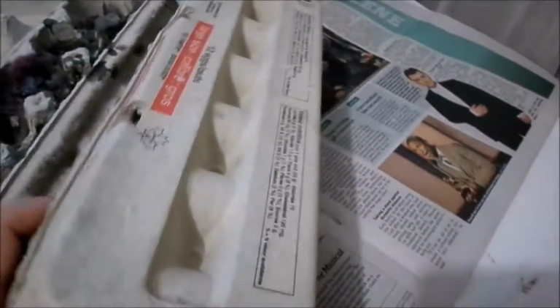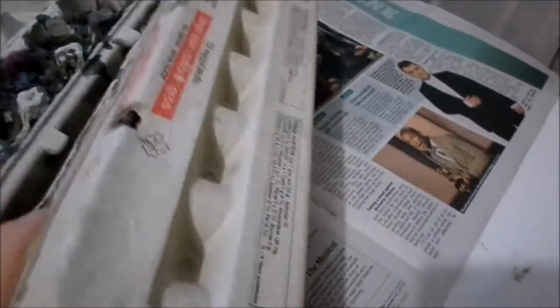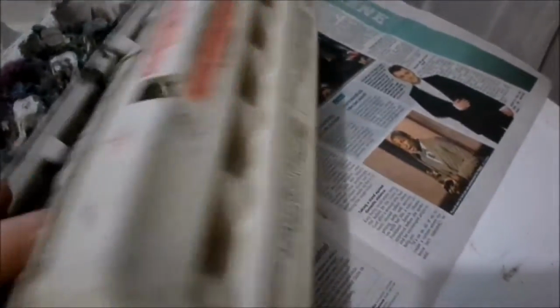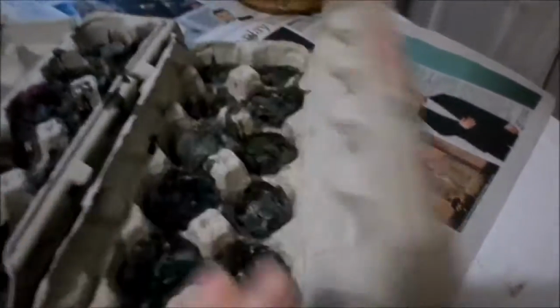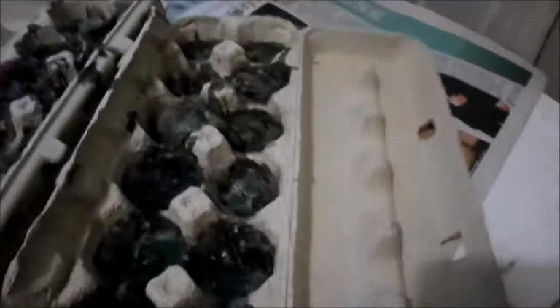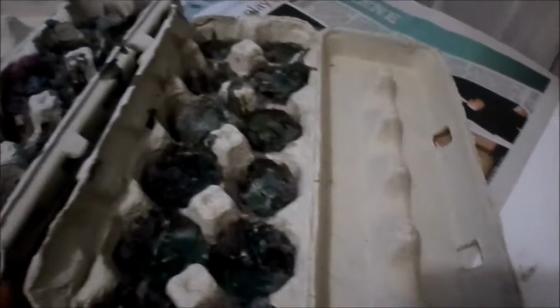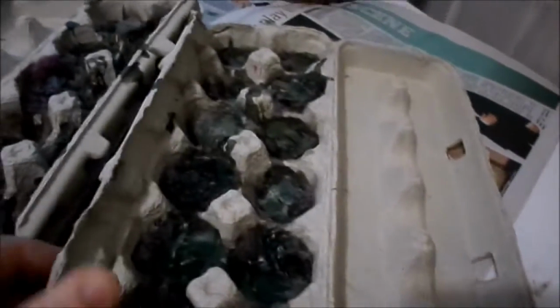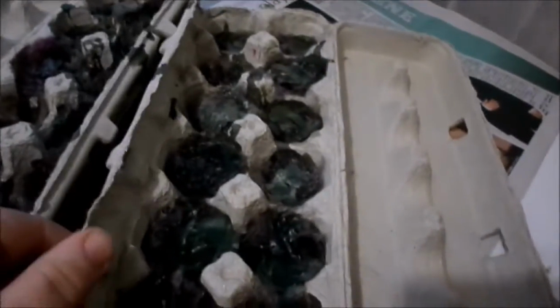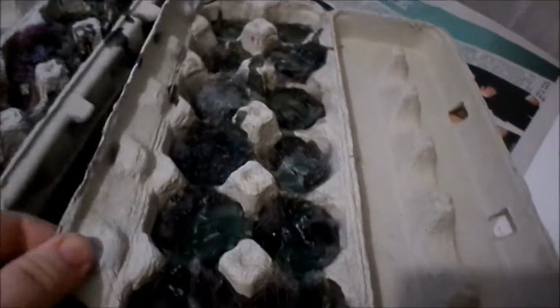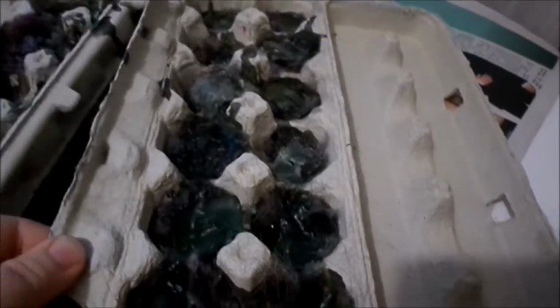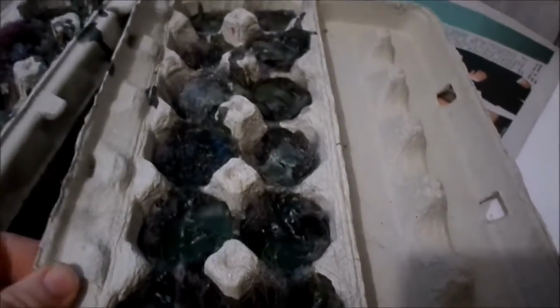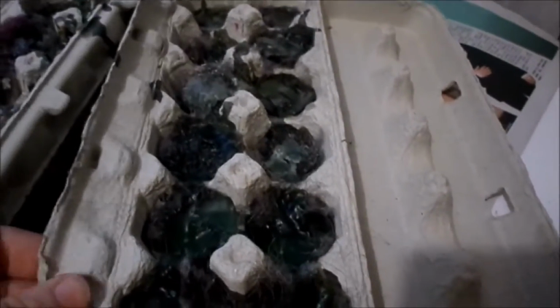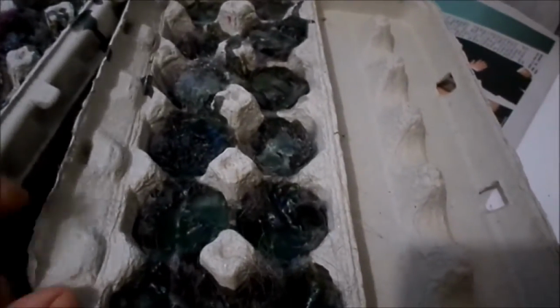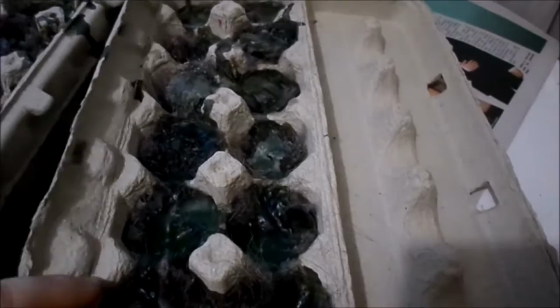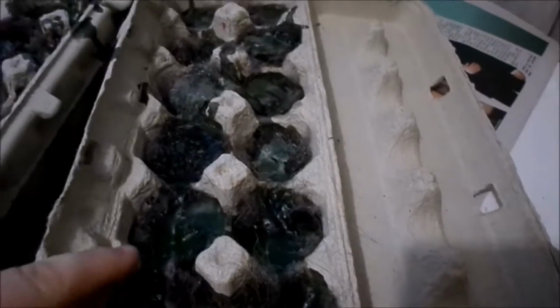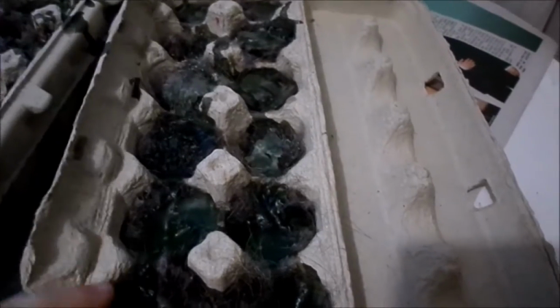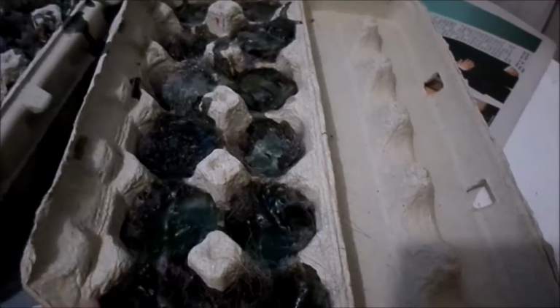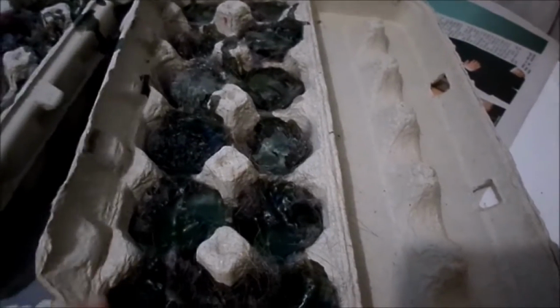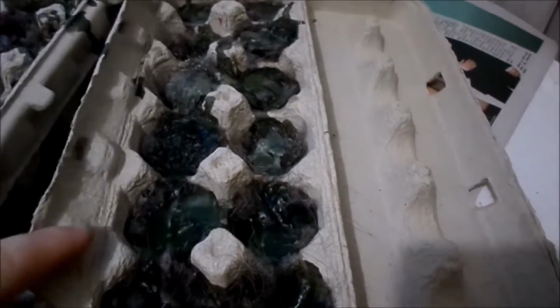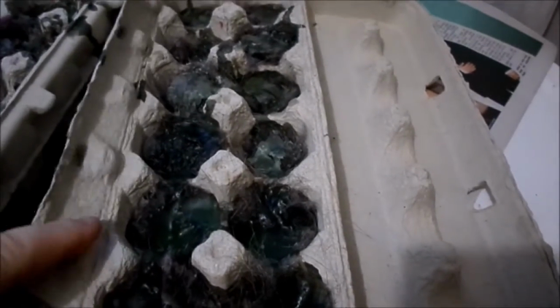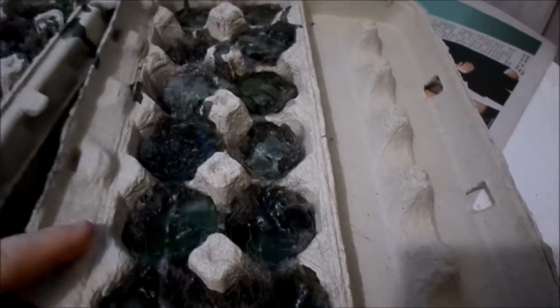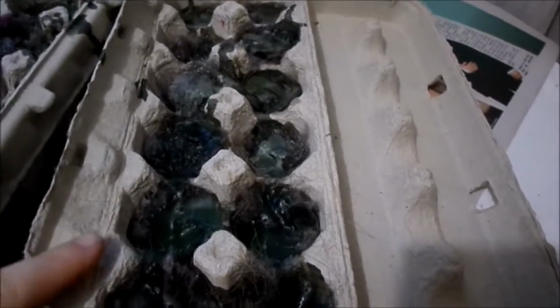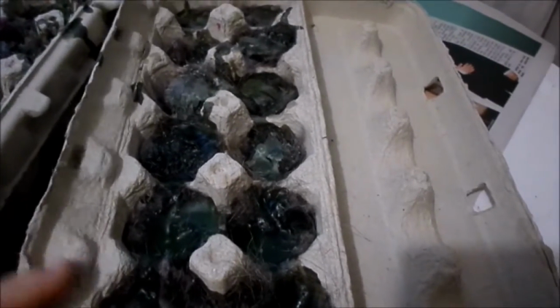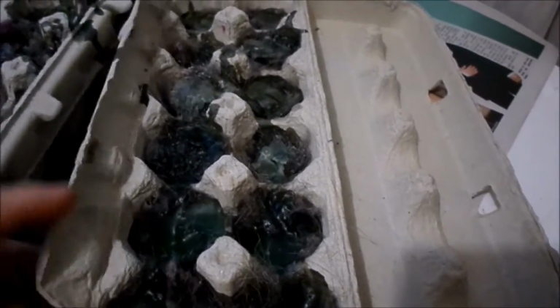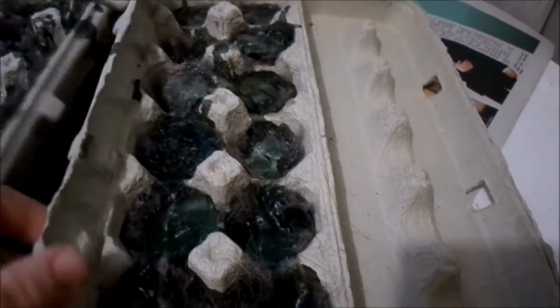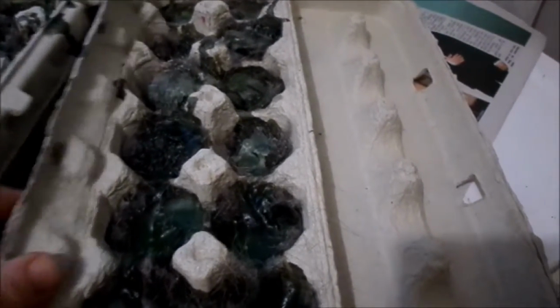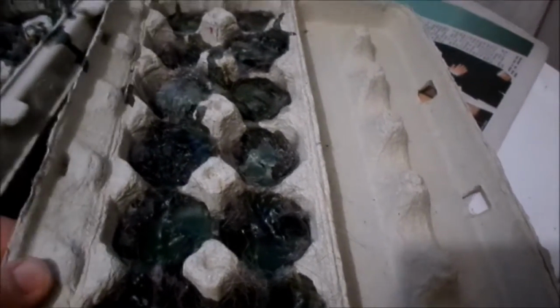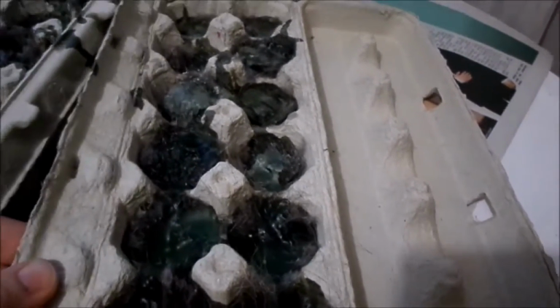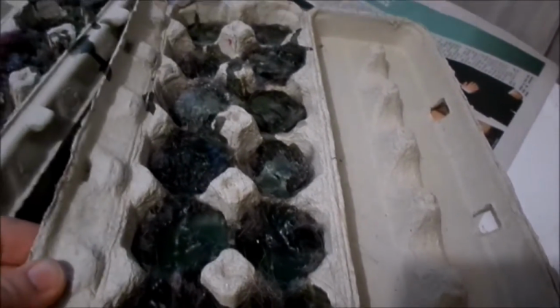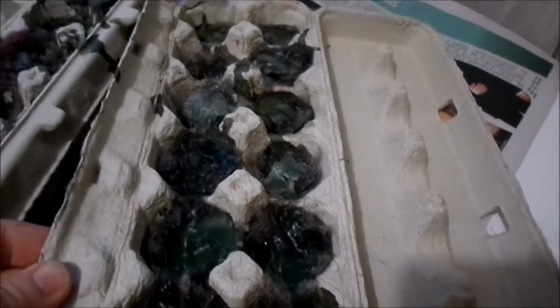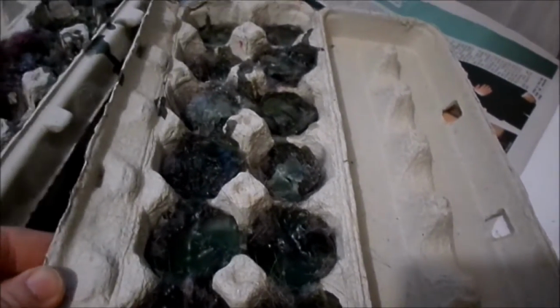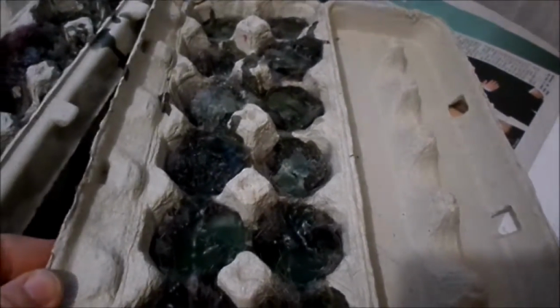You just break off one of the containers and throw it in. Light it from the edge and away you go.